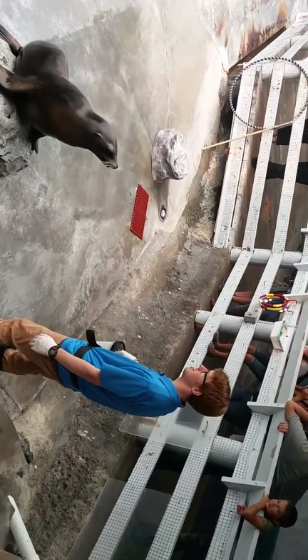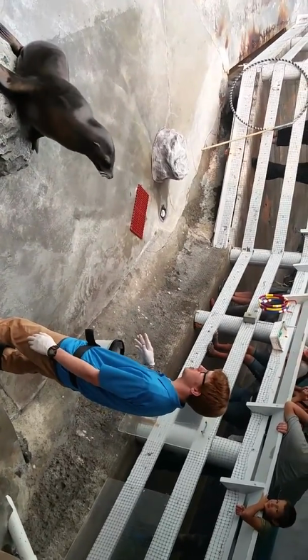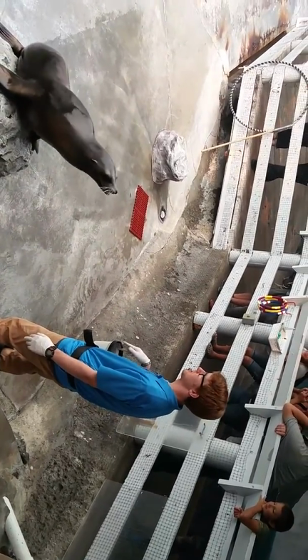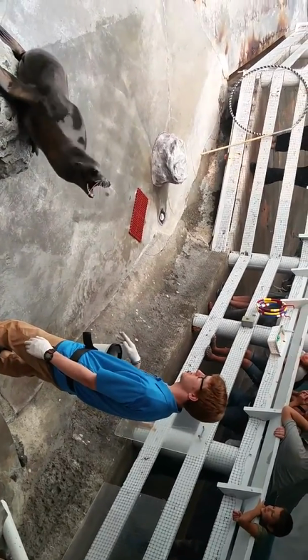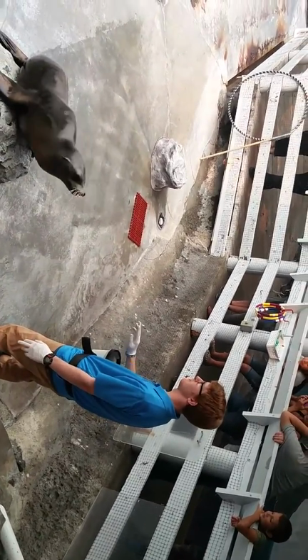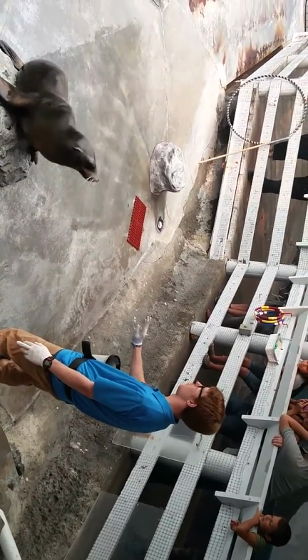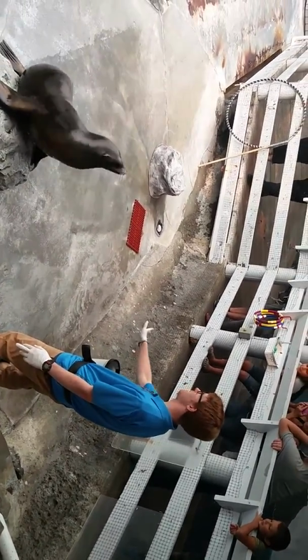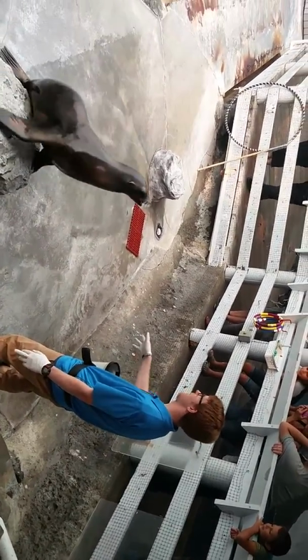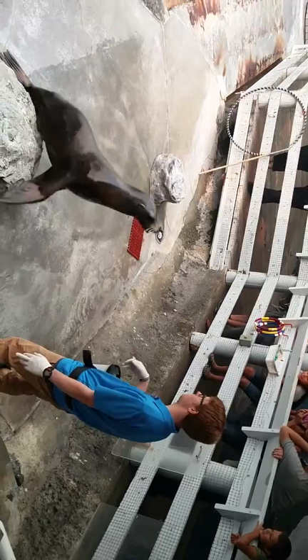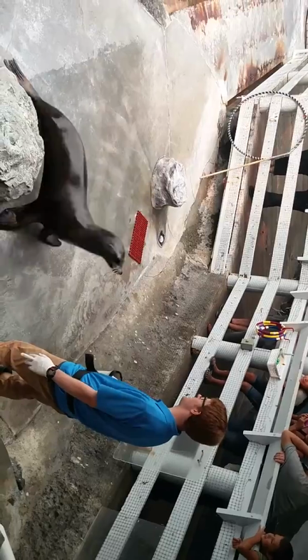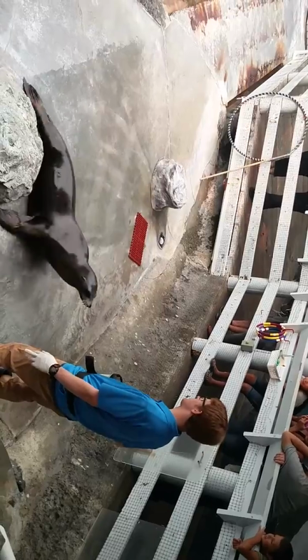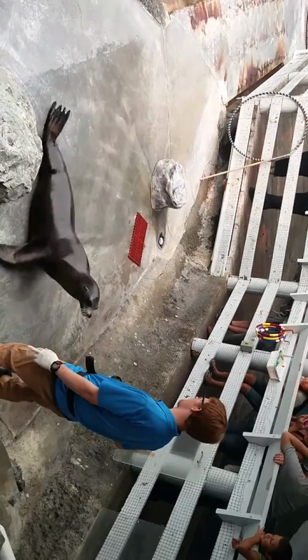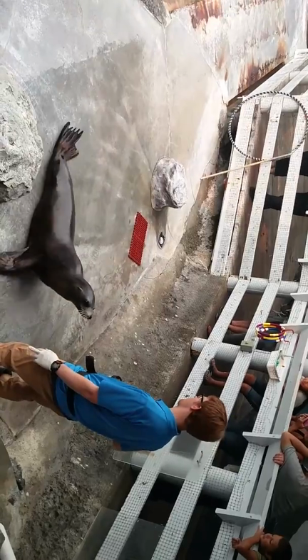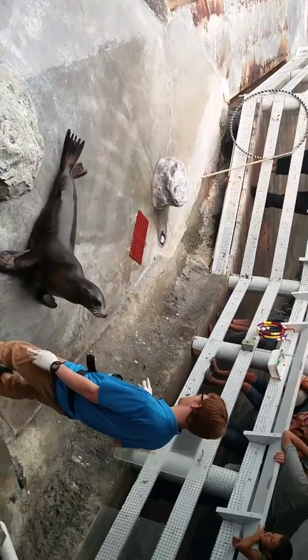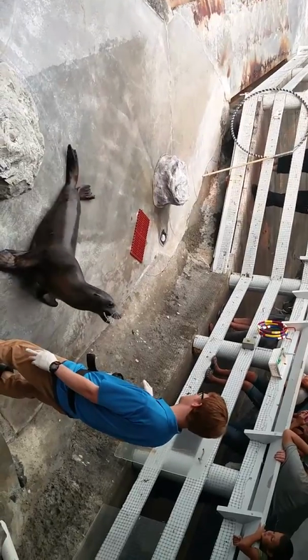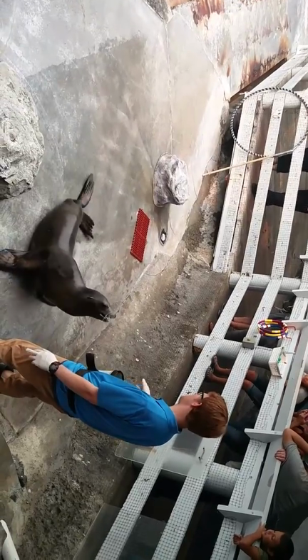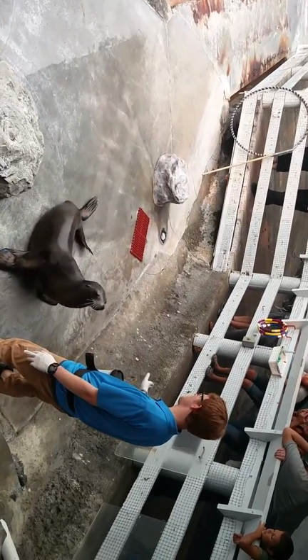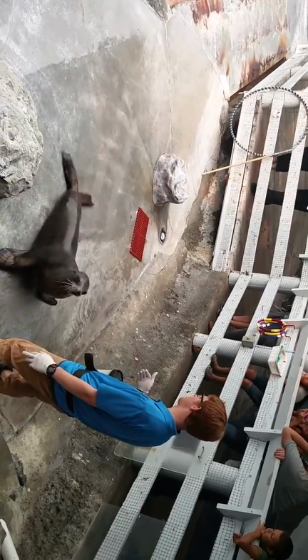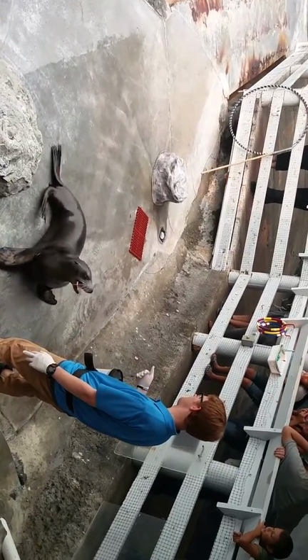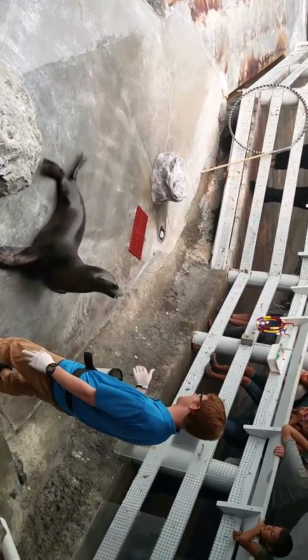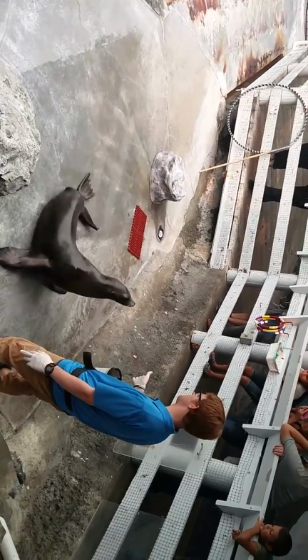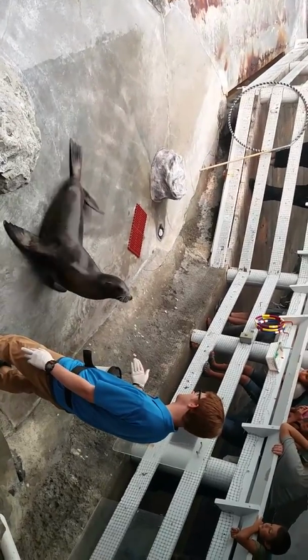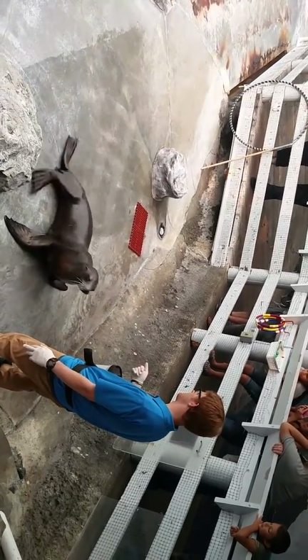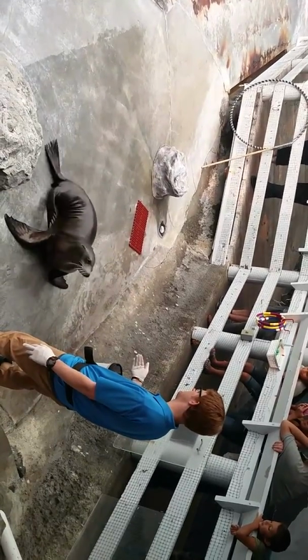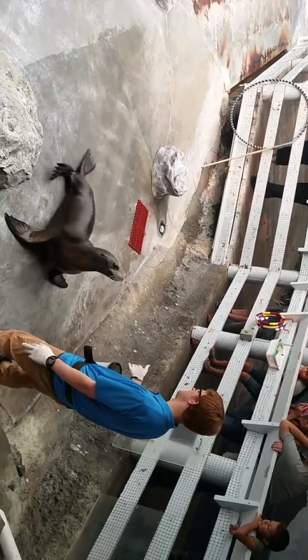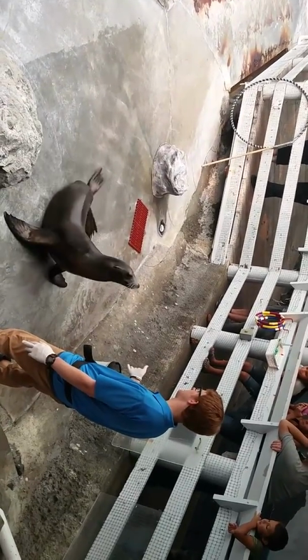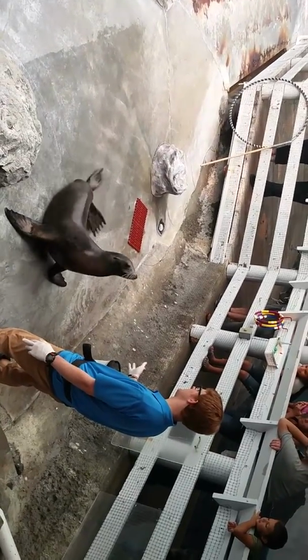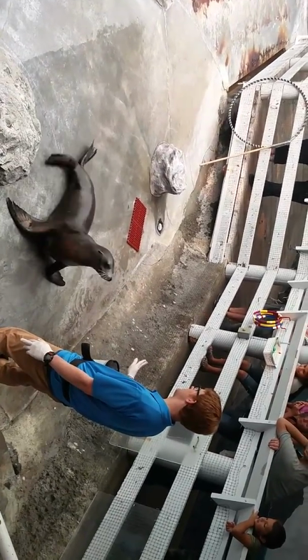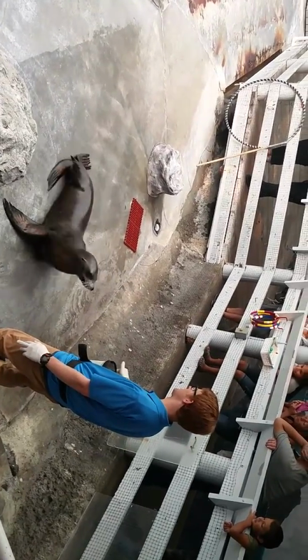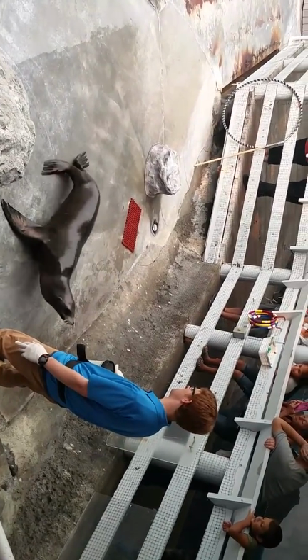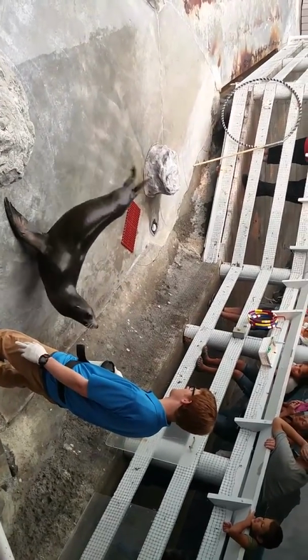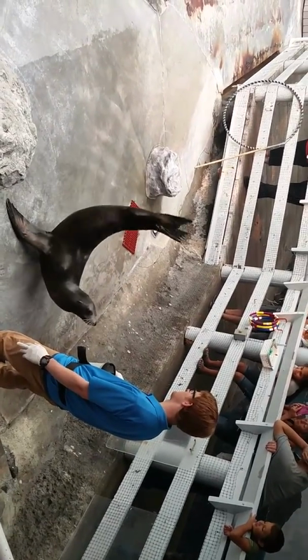She can swim 25 miles per hour because she has no hip joints and large flippers.